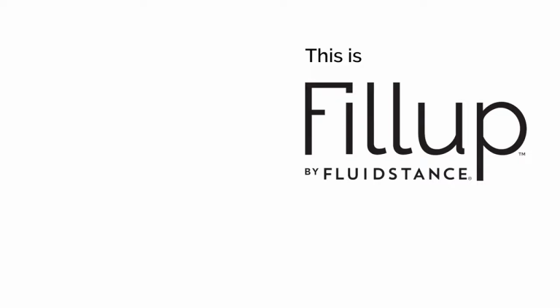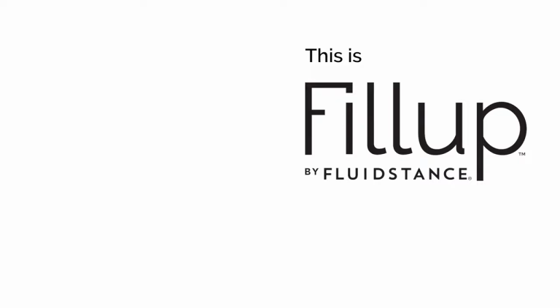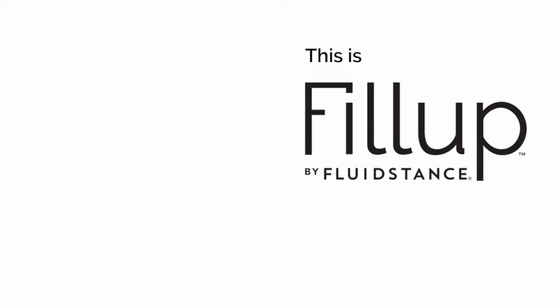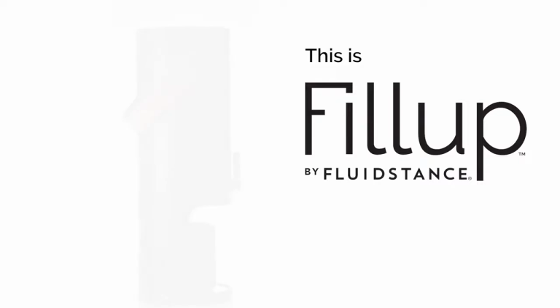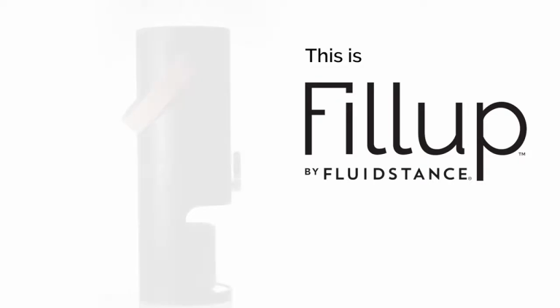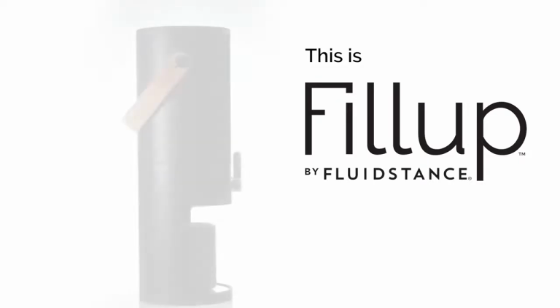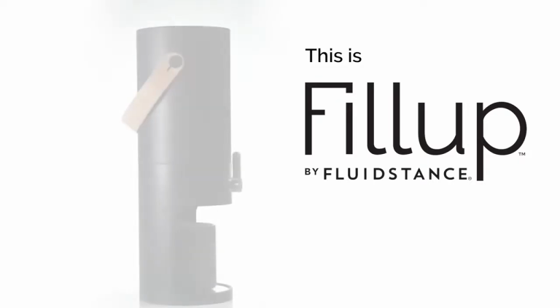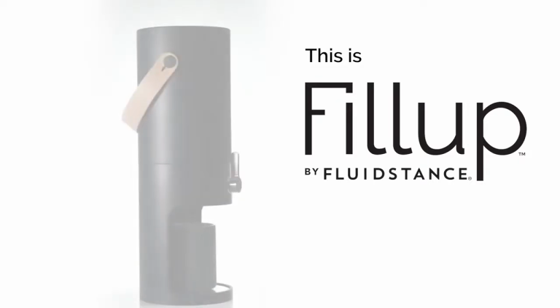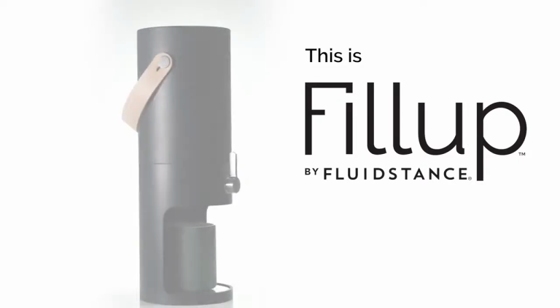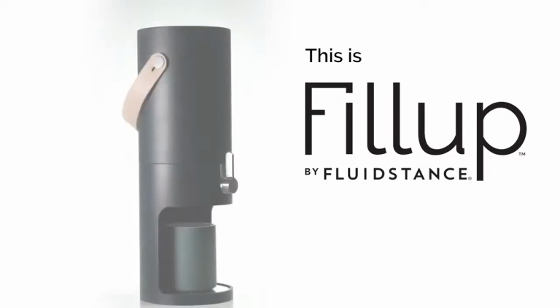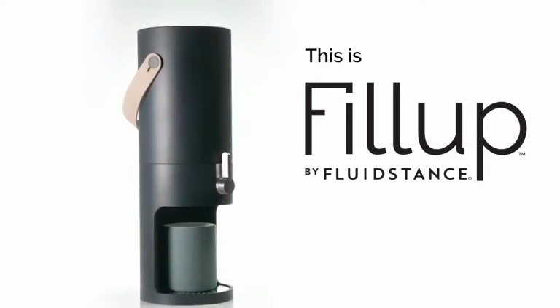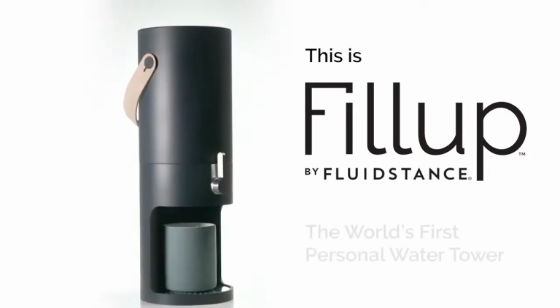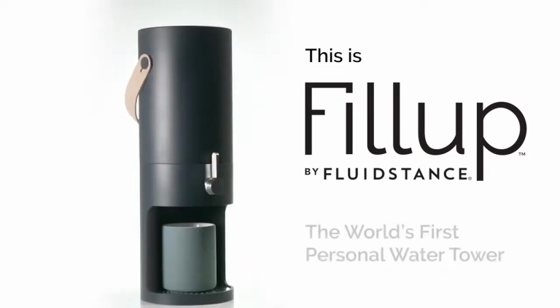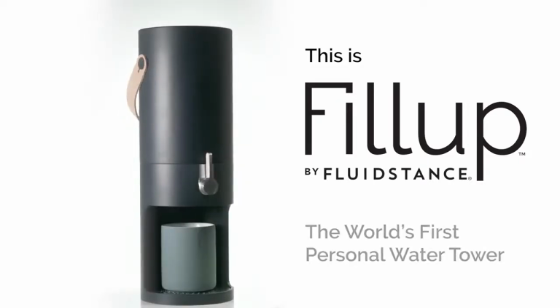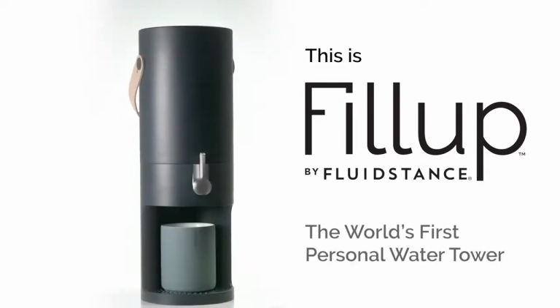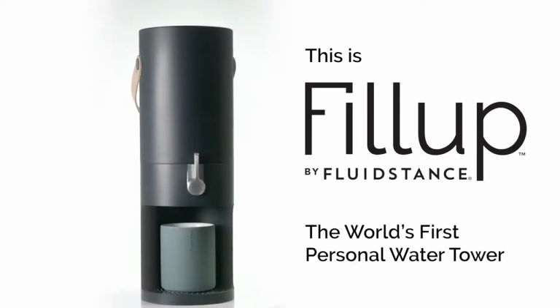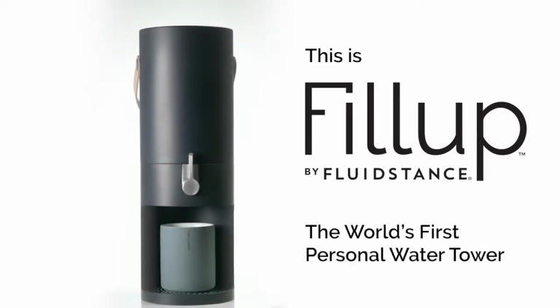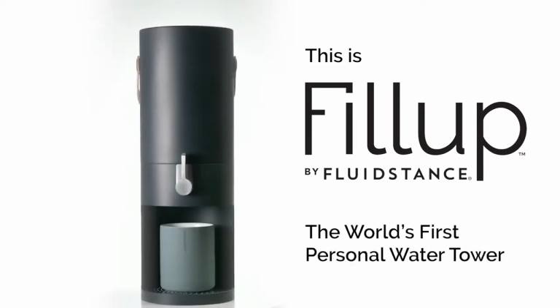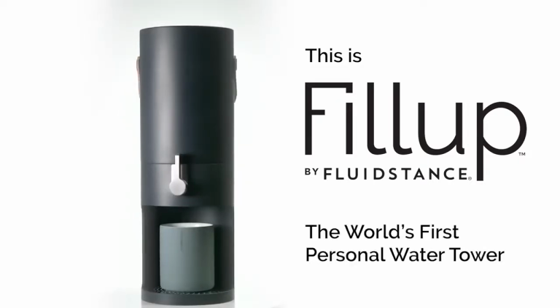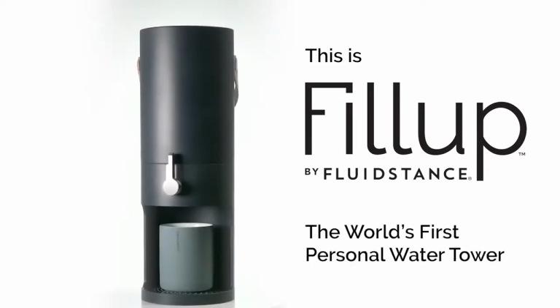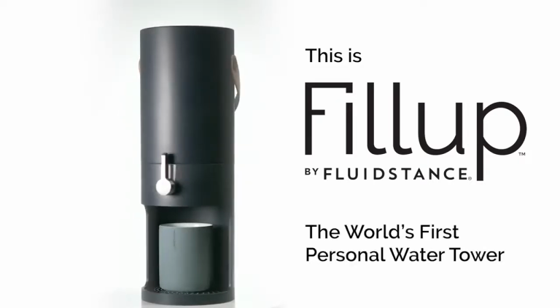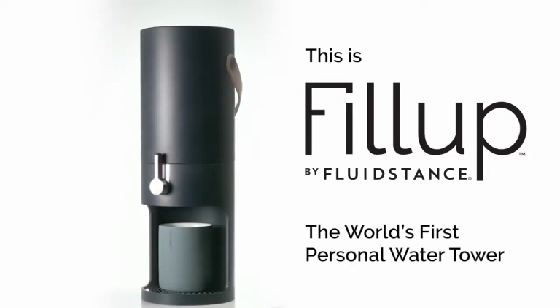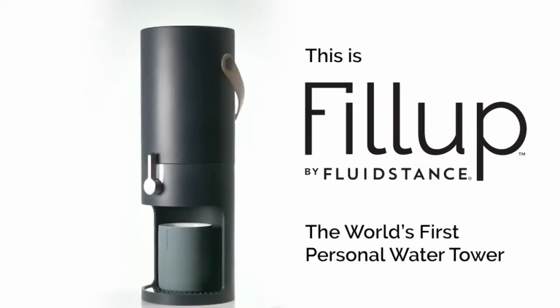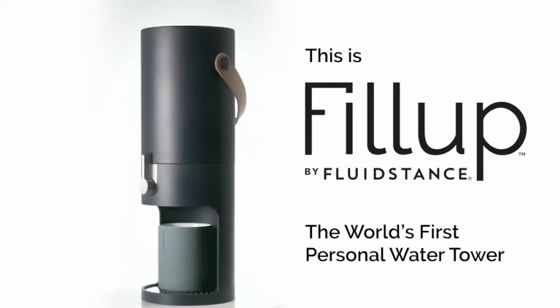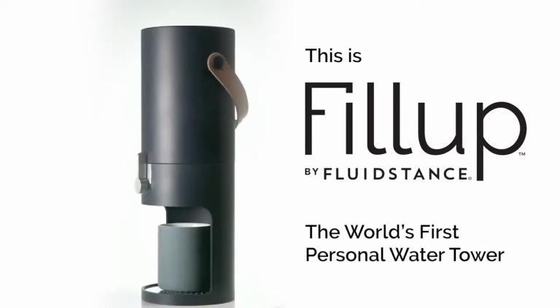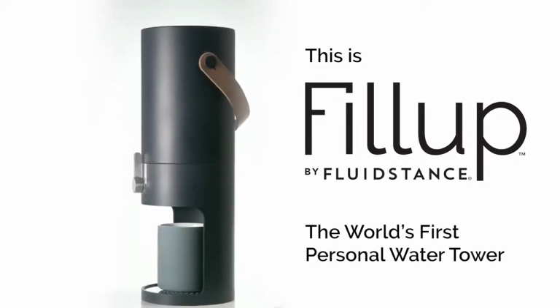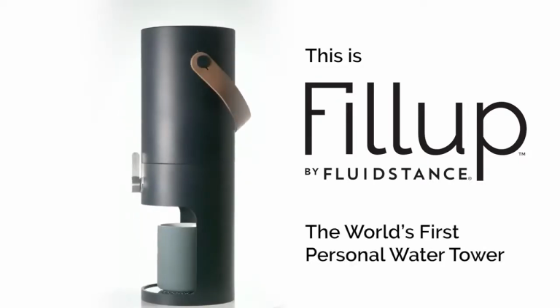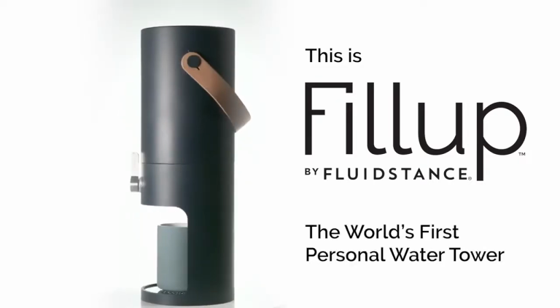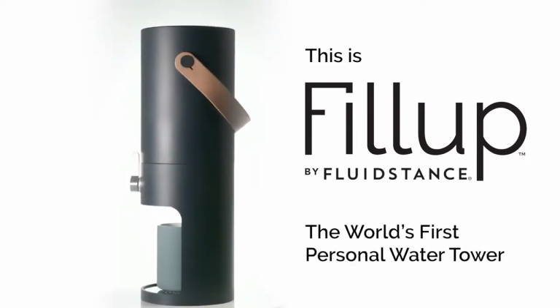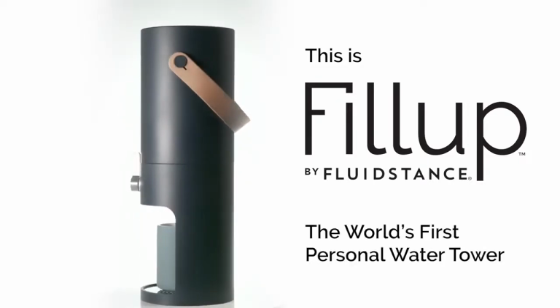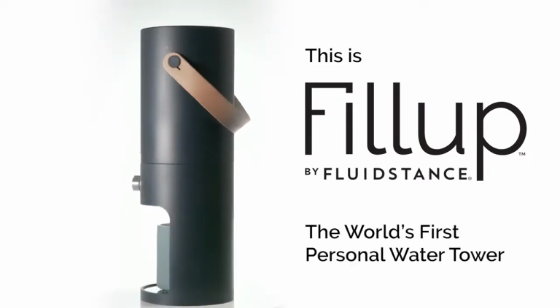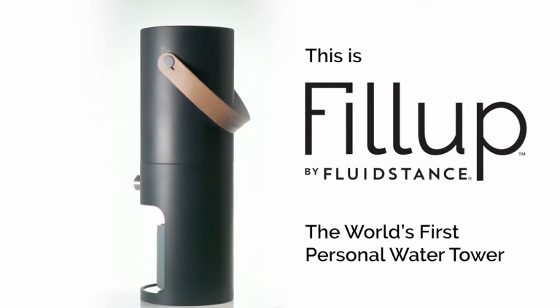This is Fill Up, your personal water tower. Part art, all utility.